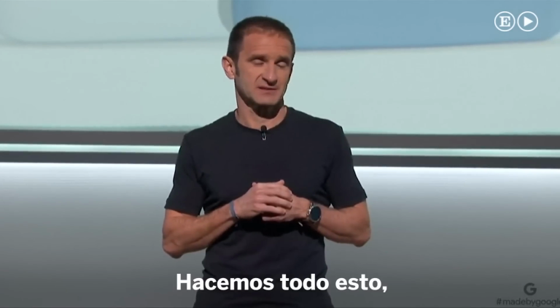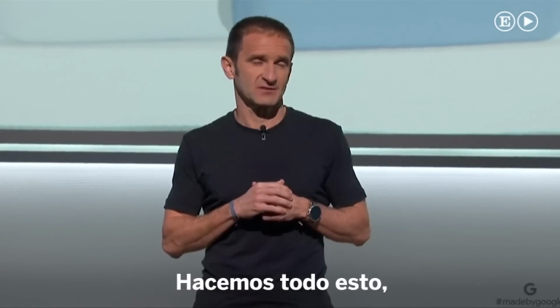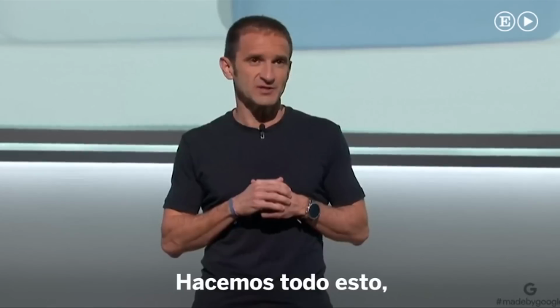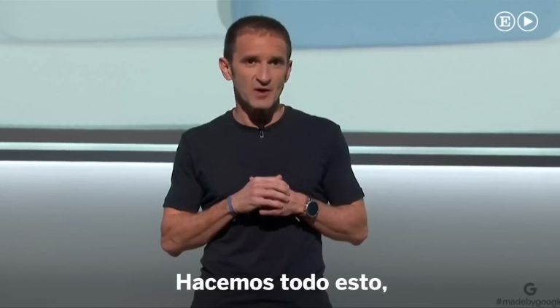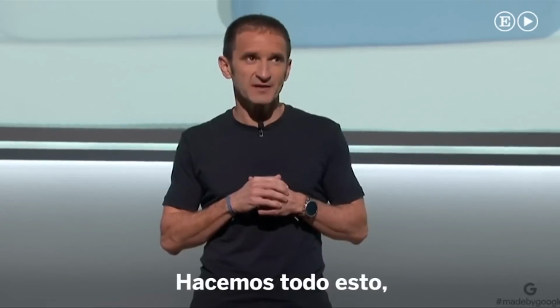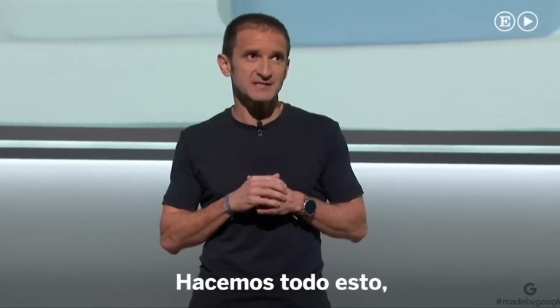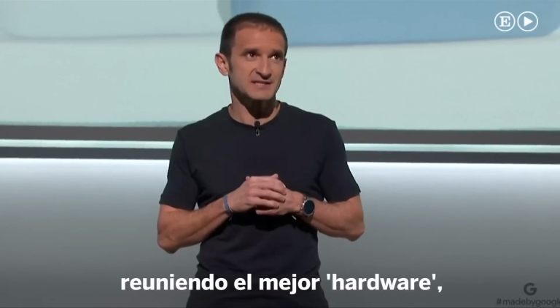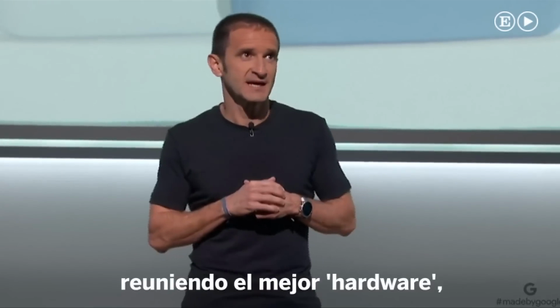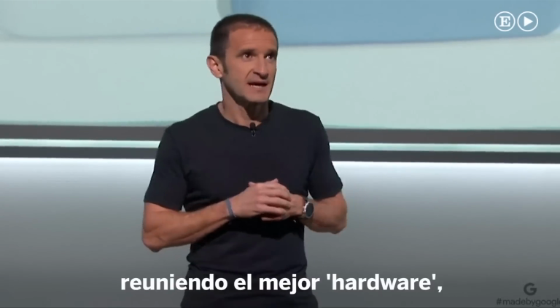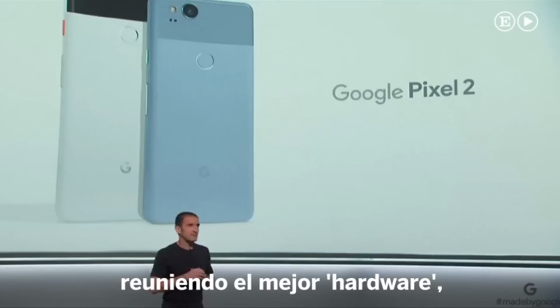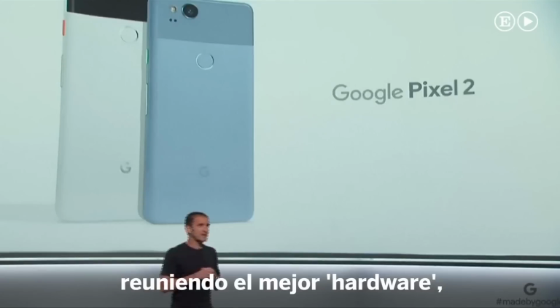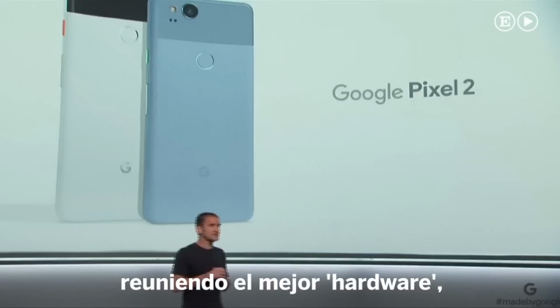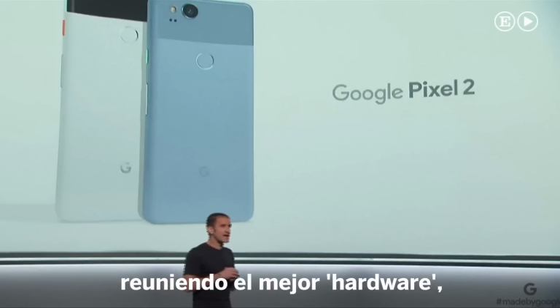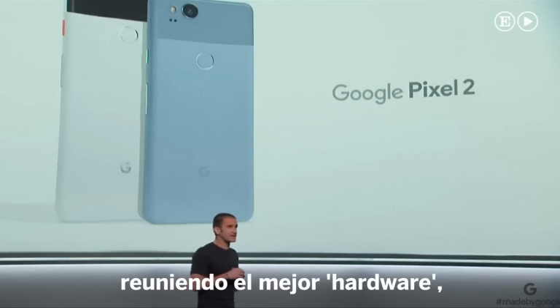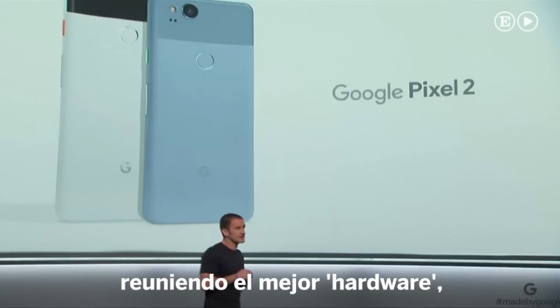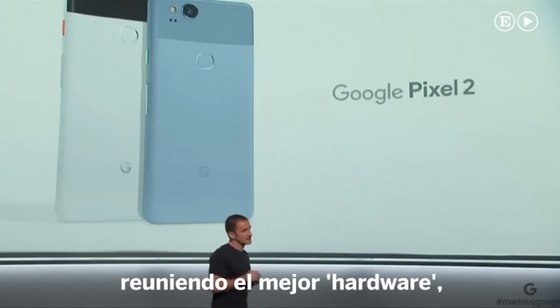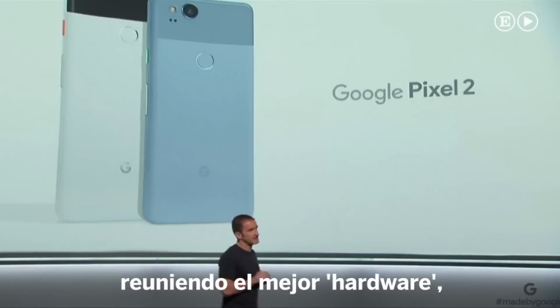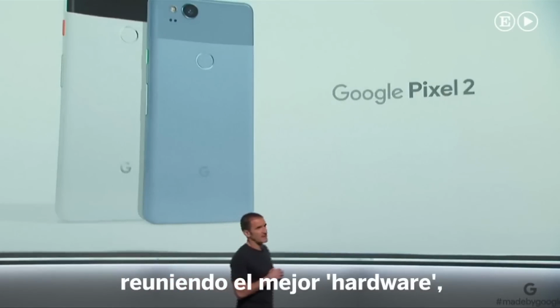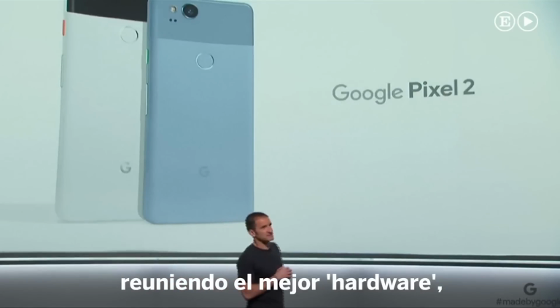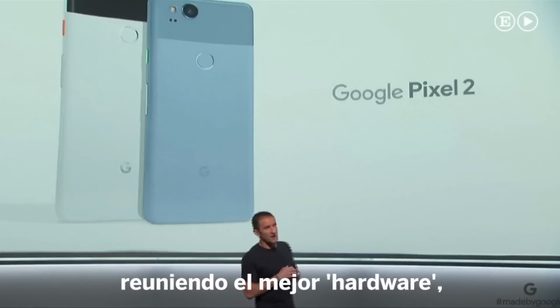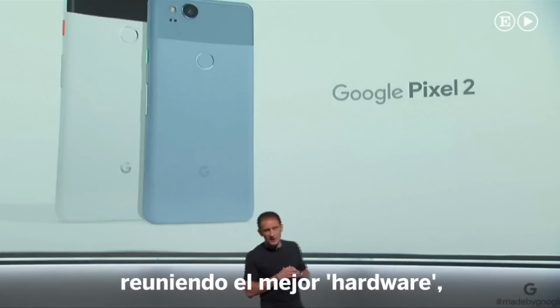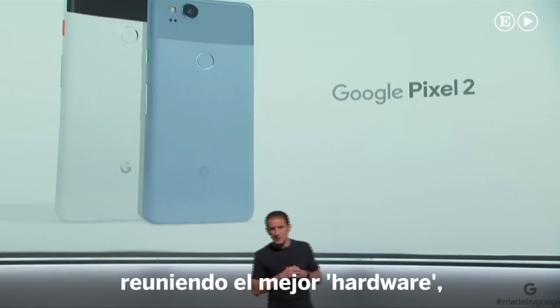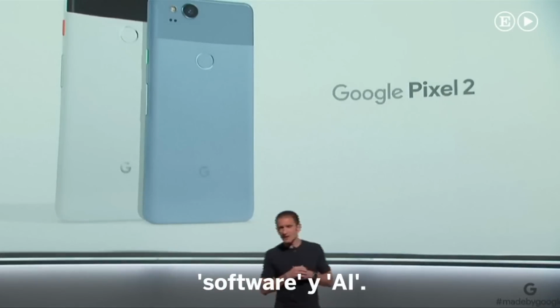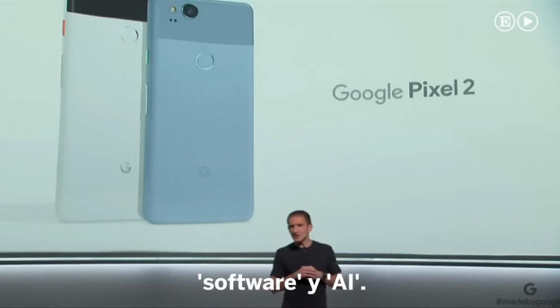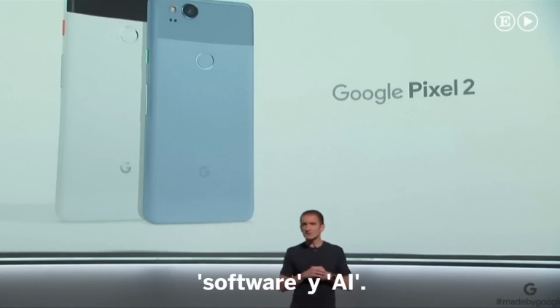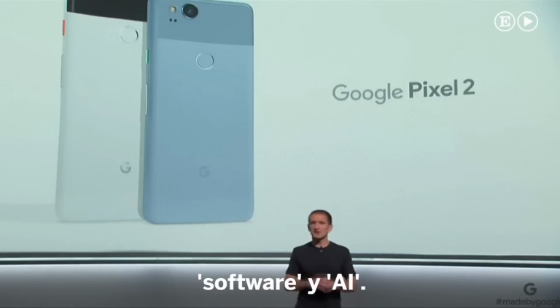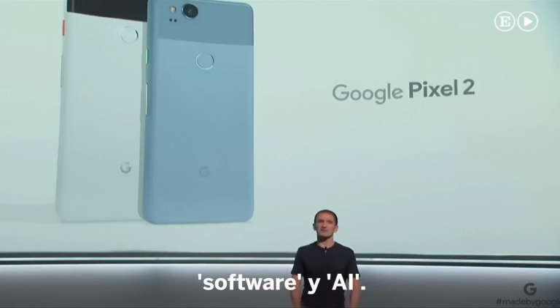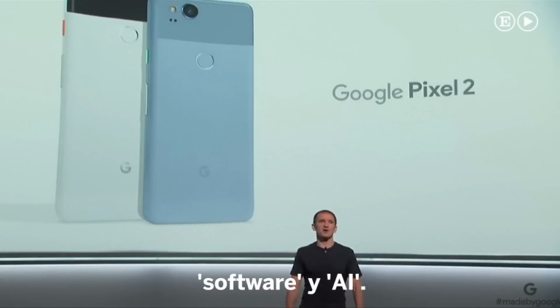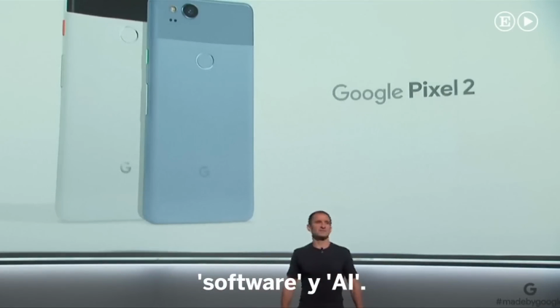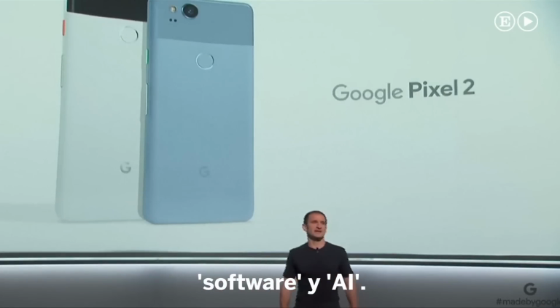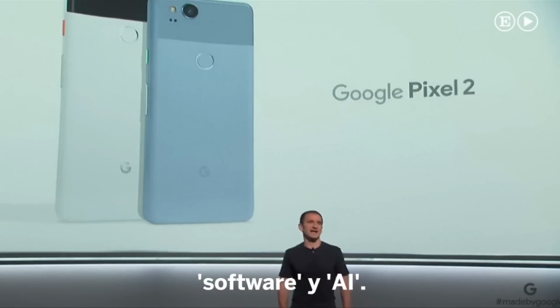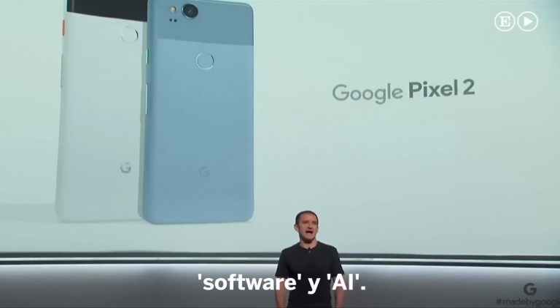We do all this by bringing together the best of hardware, software, and AI.